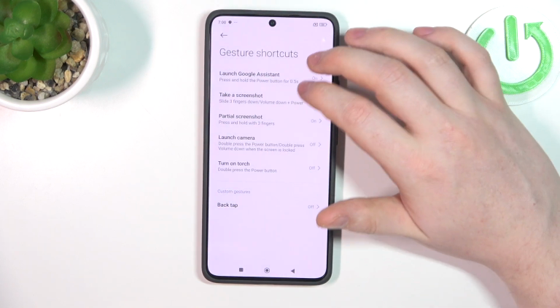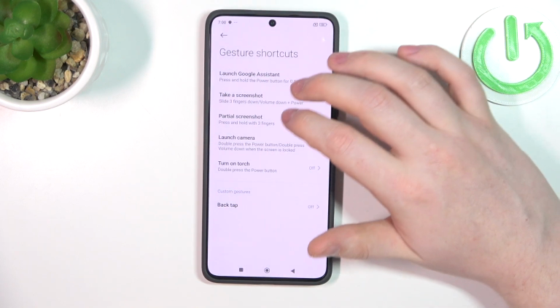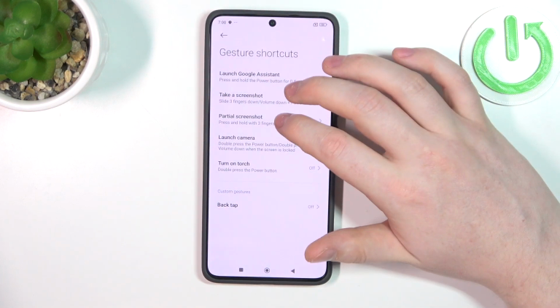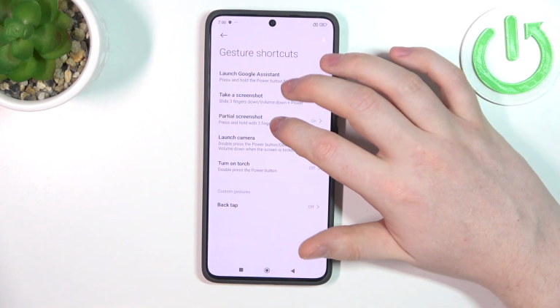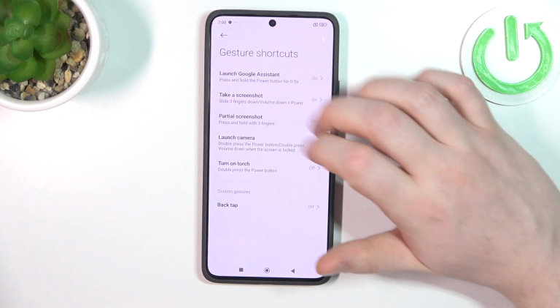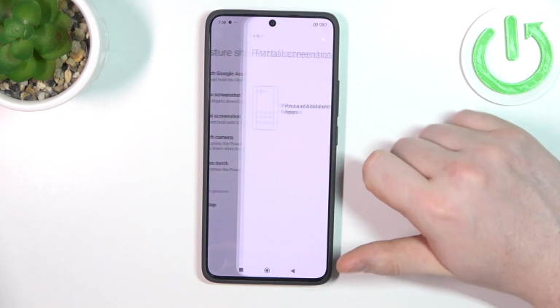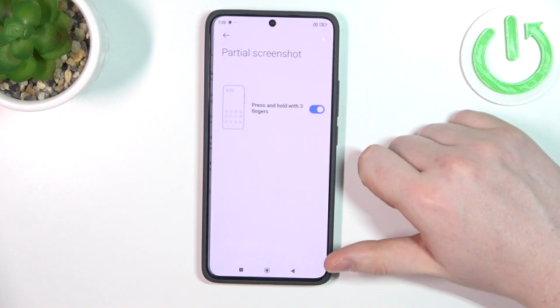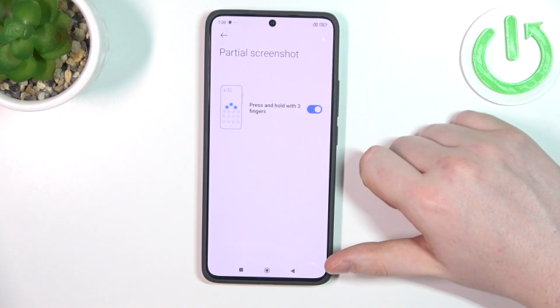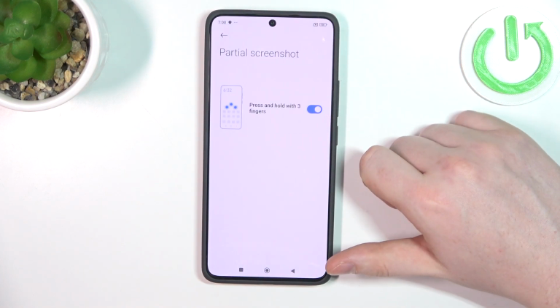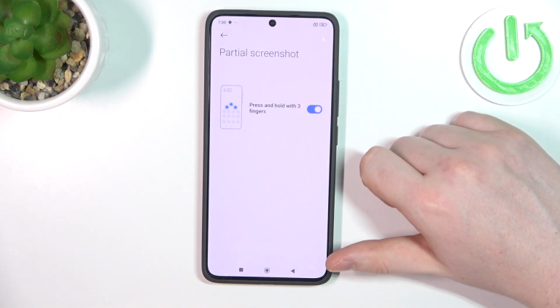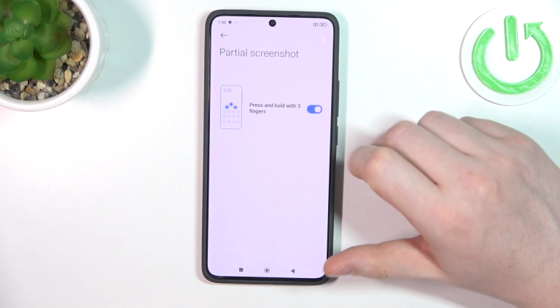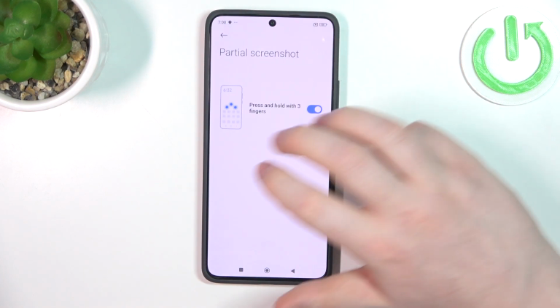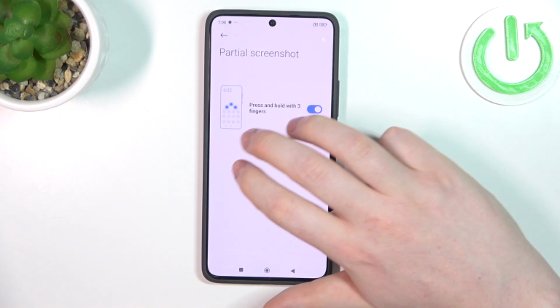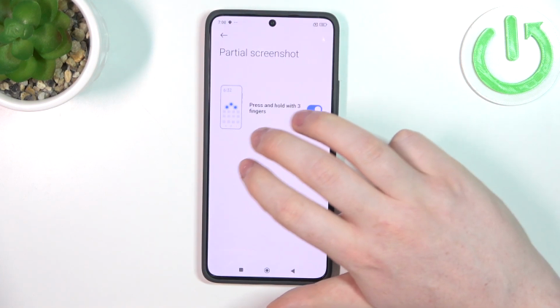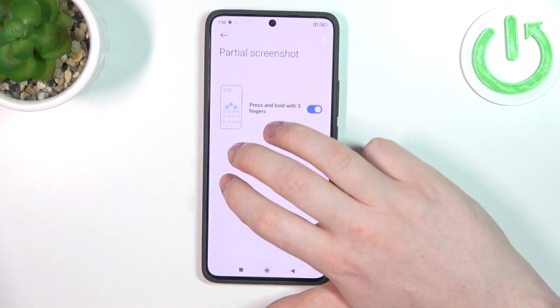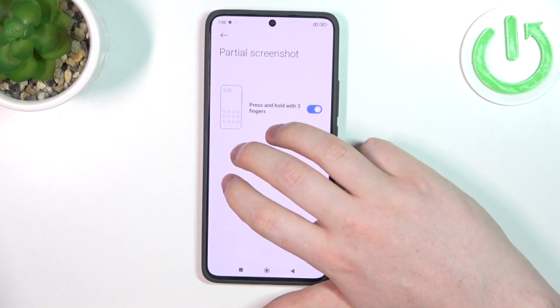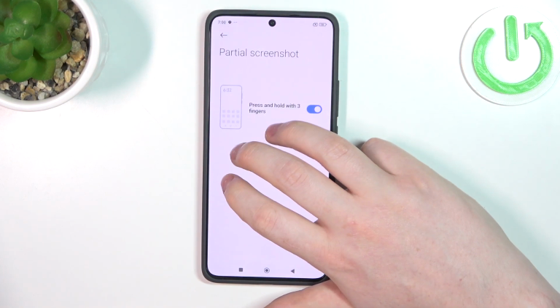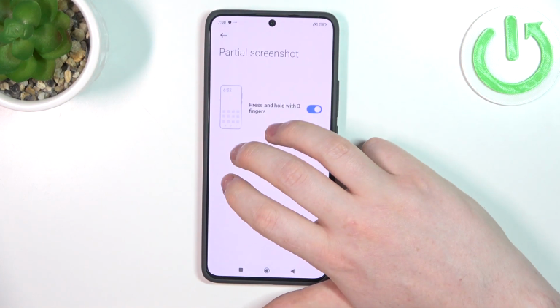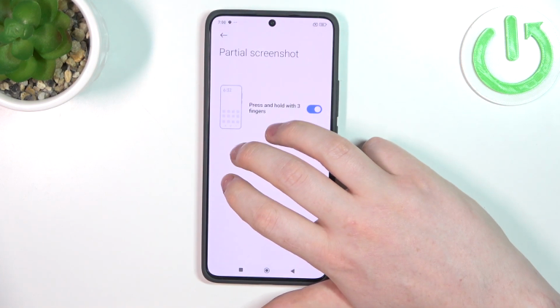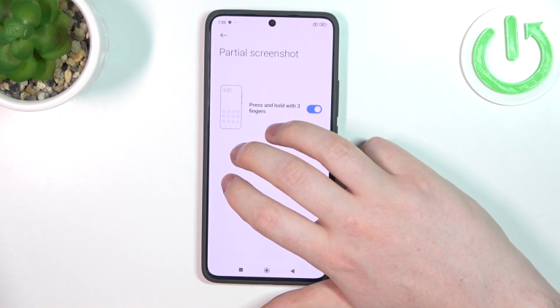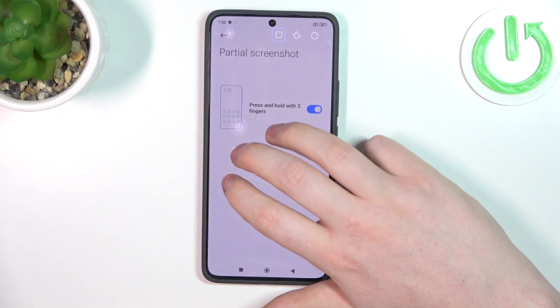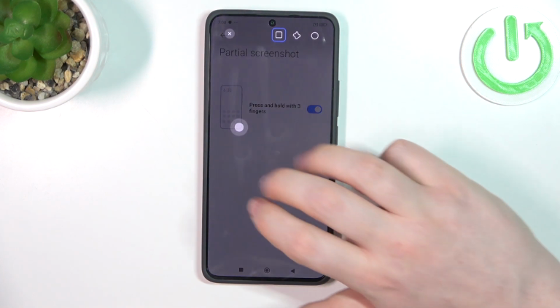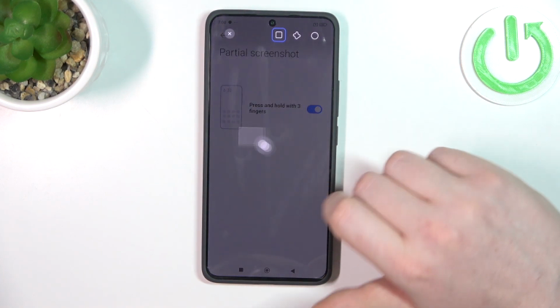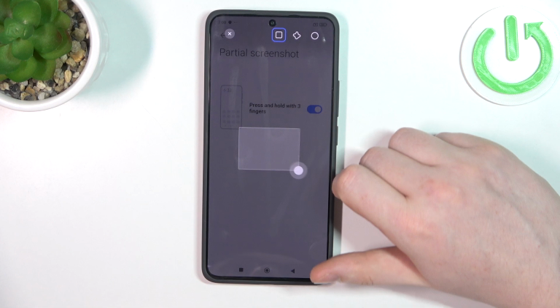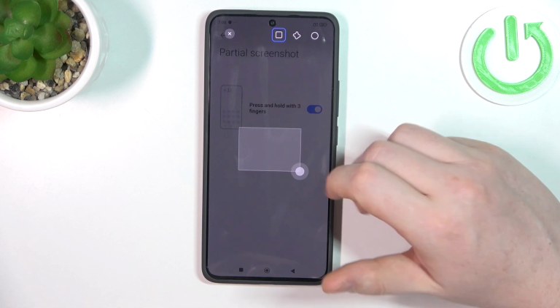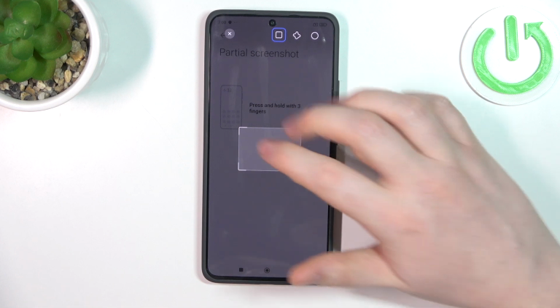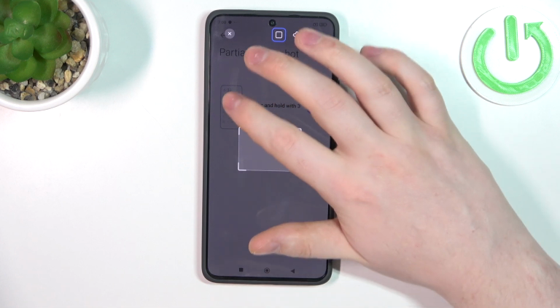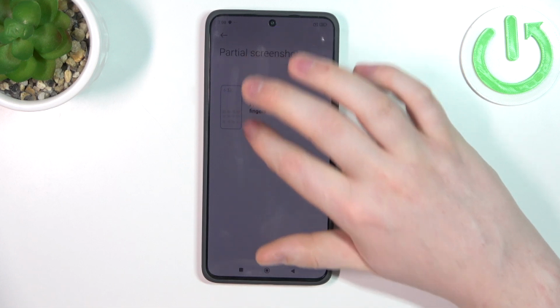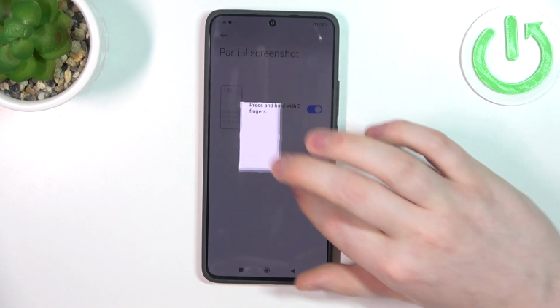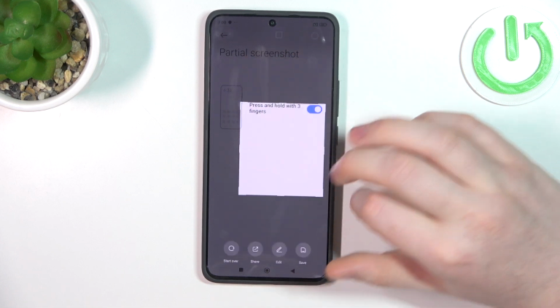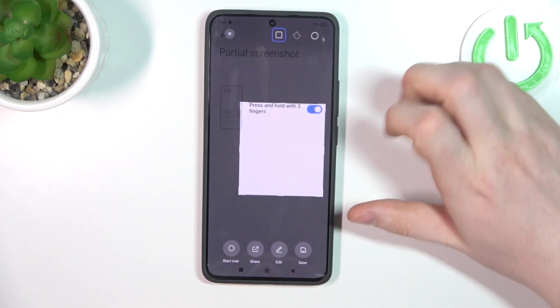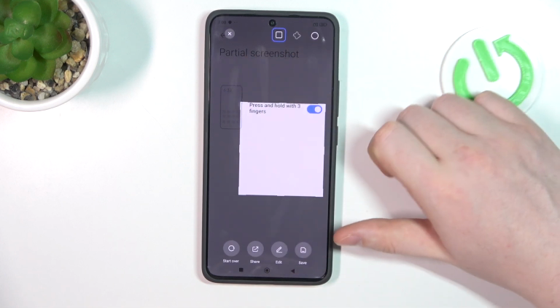Next is a partial screenshot. Here, hold your three fingers onto the screen to take a partial screenshot.